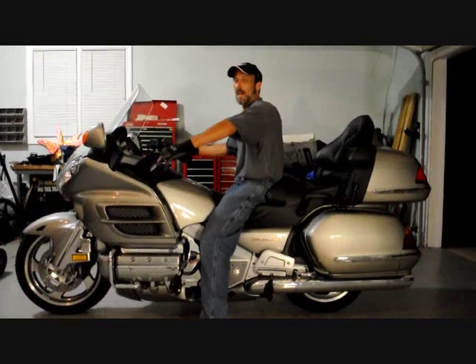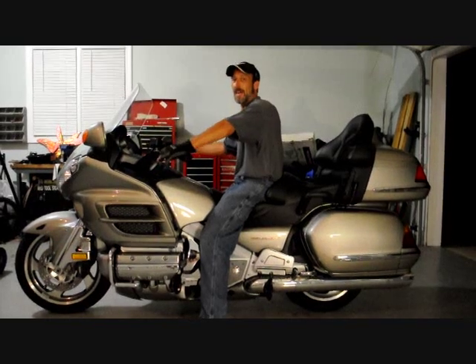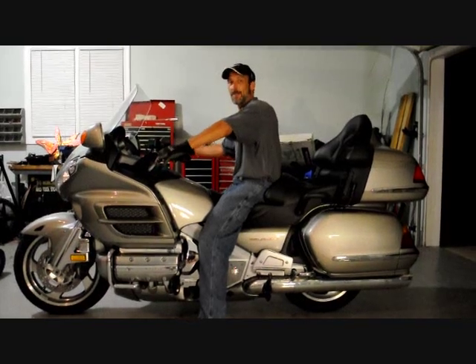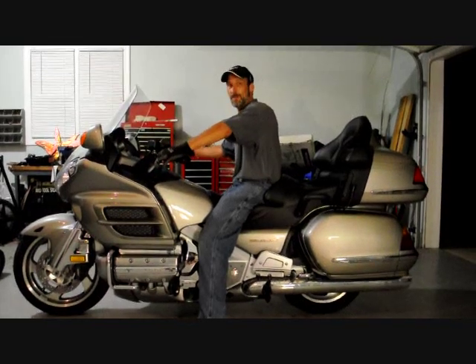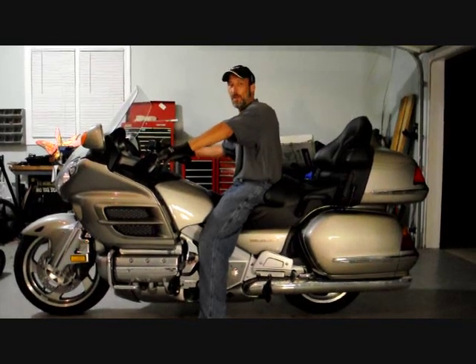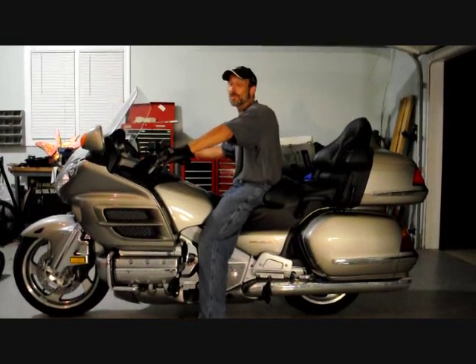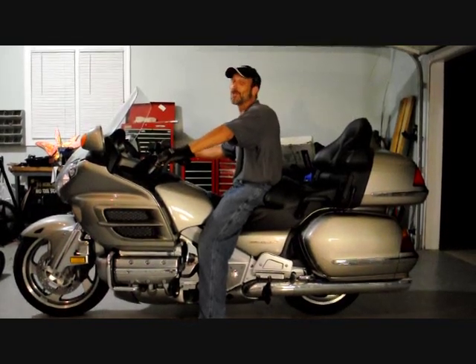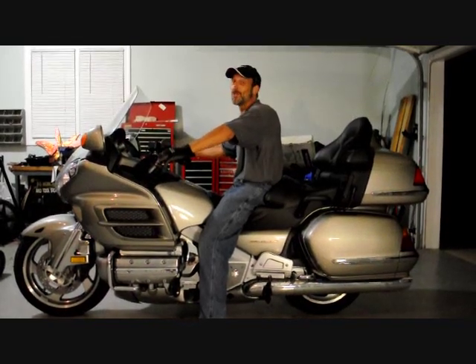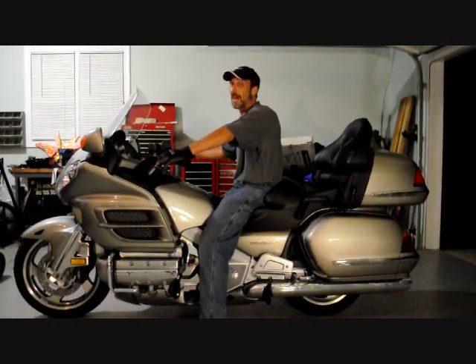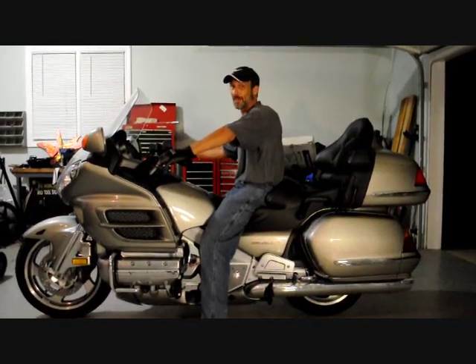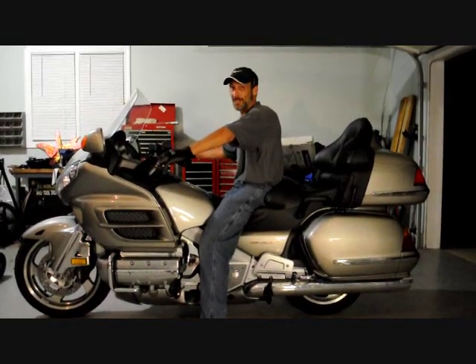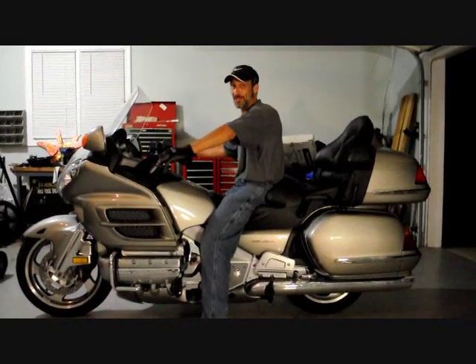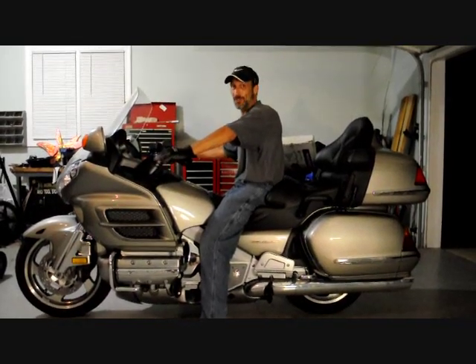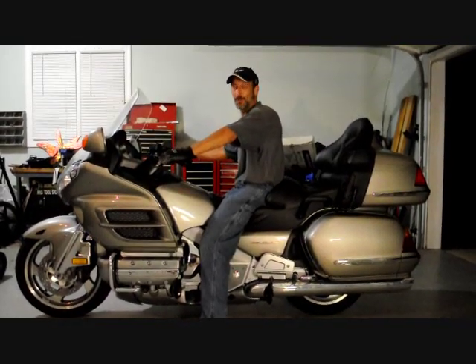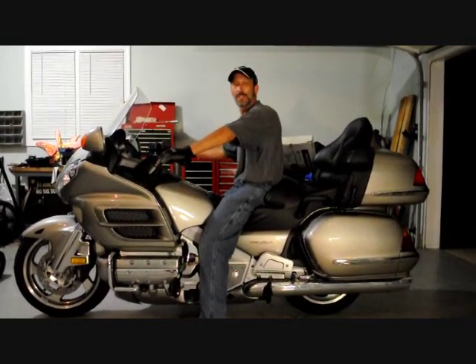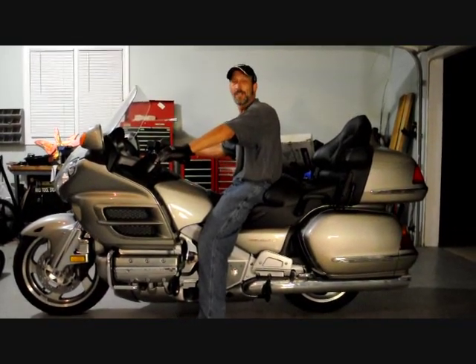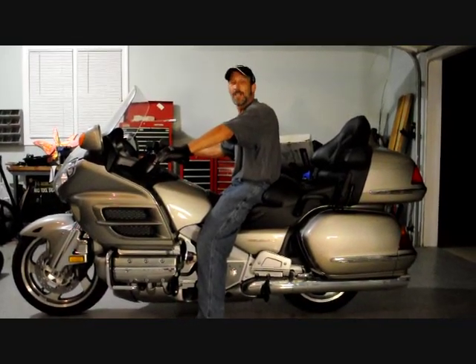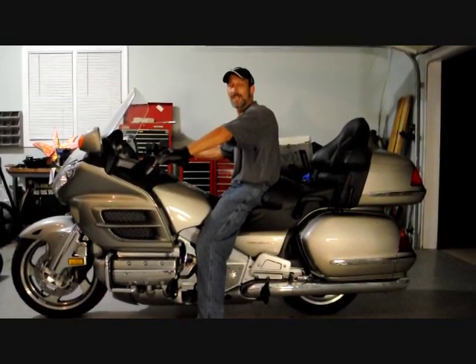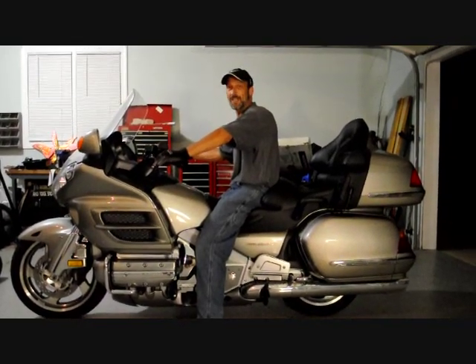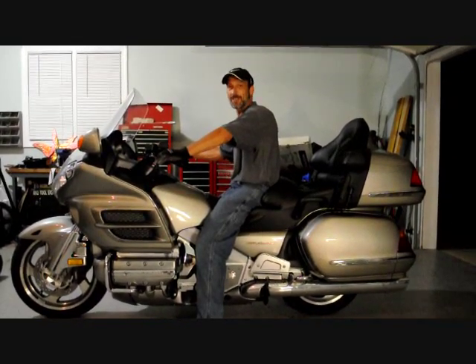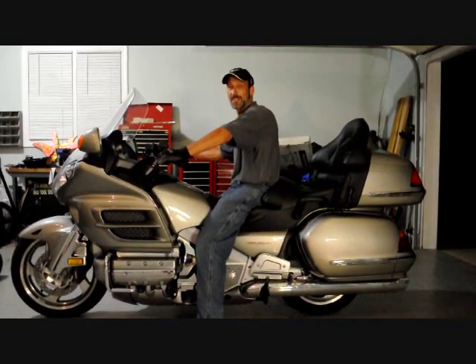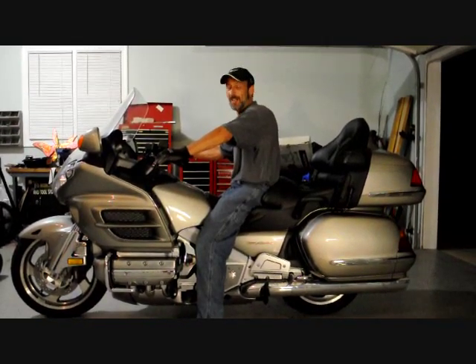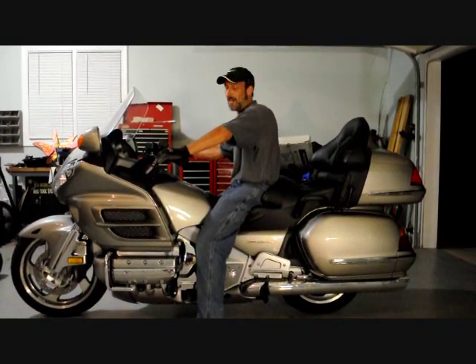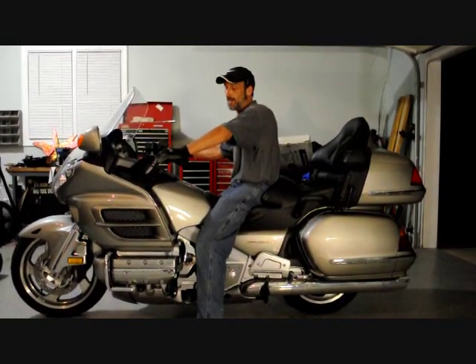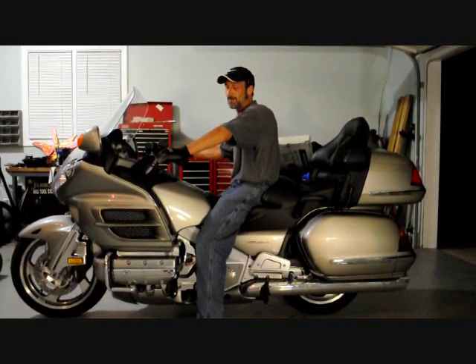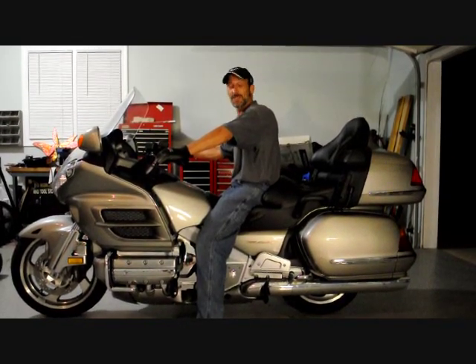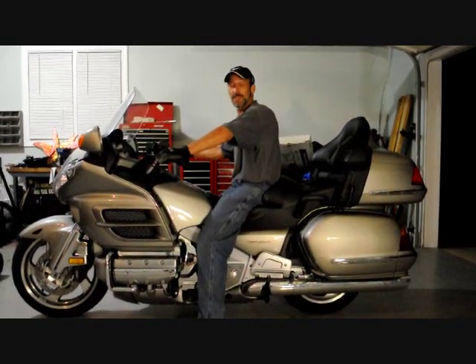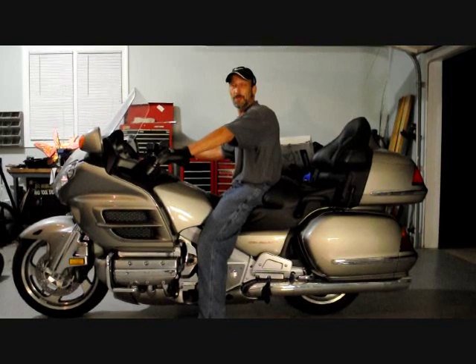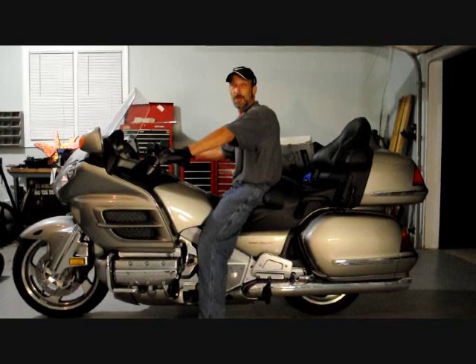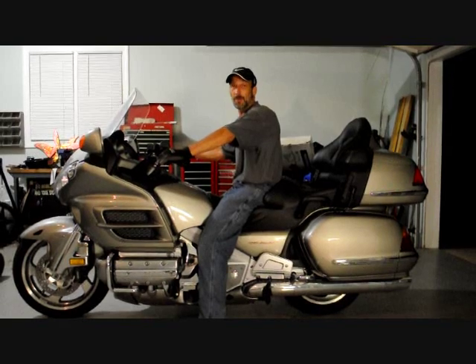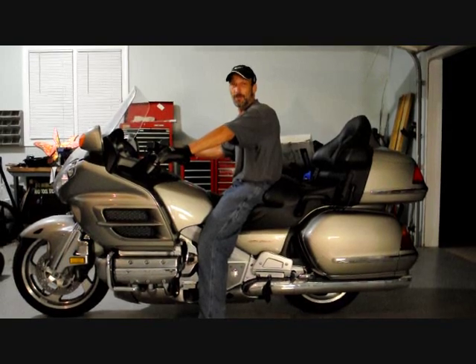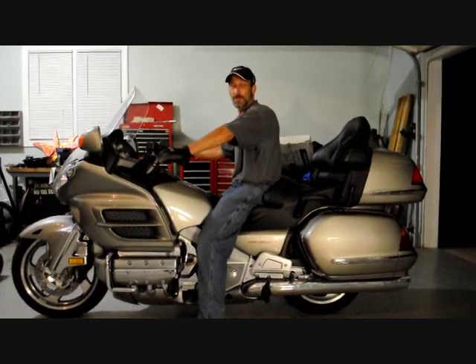Hi, welcome to How to Change a Goldwing Tire. This is going to be part one of two.